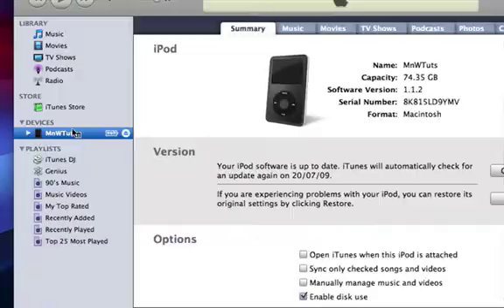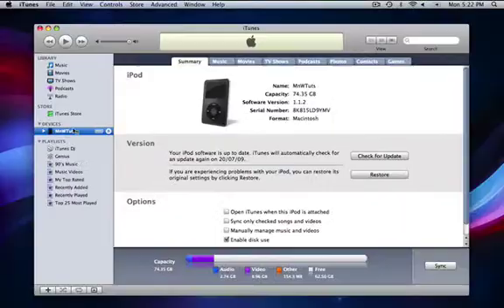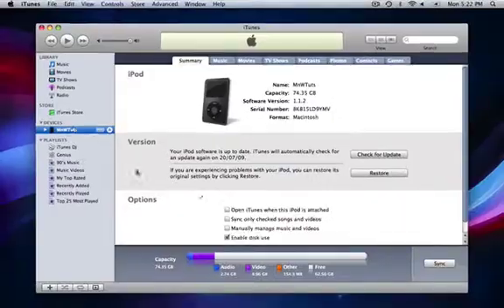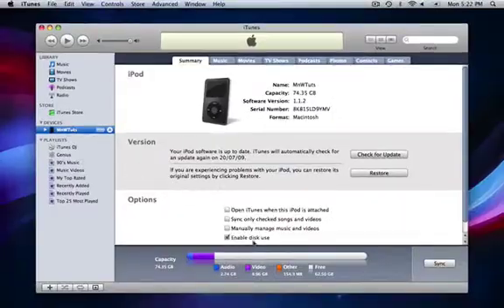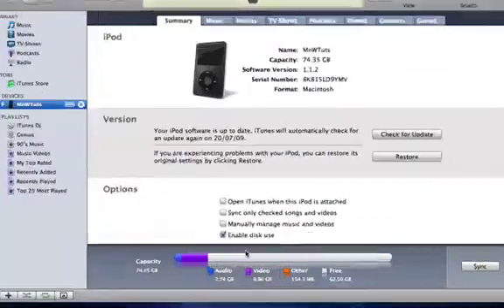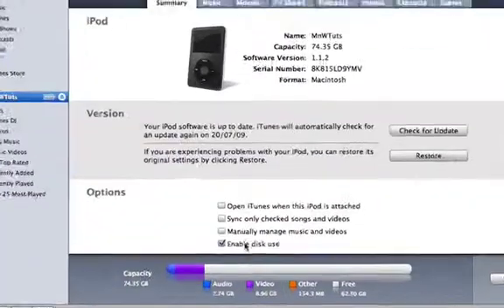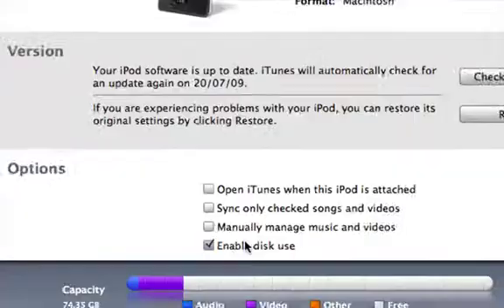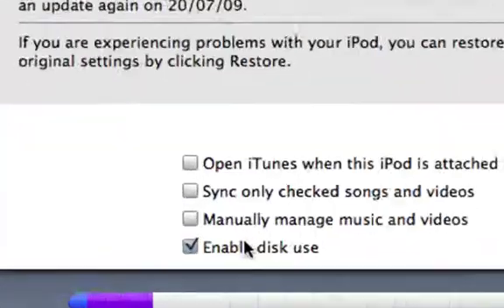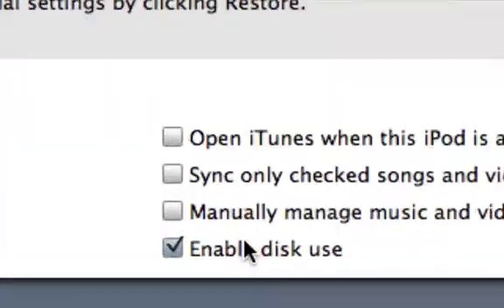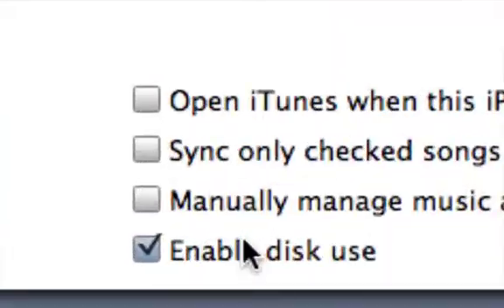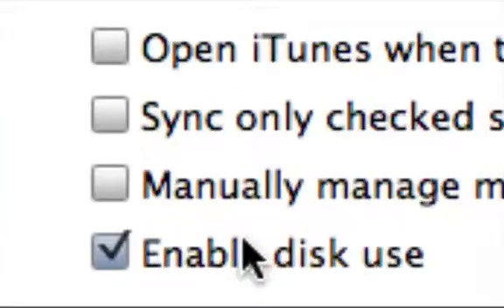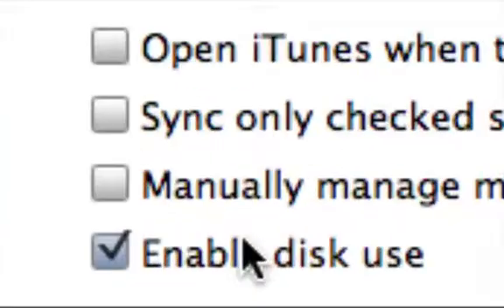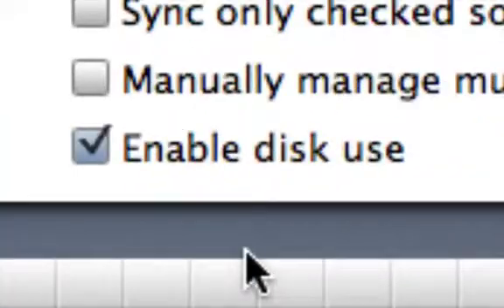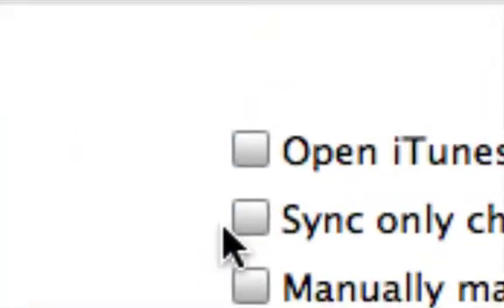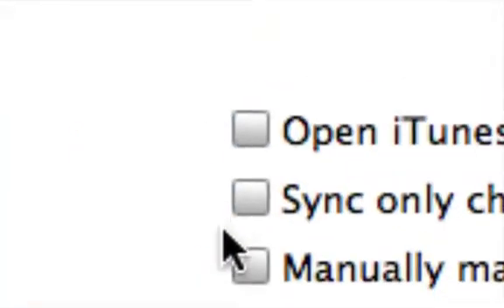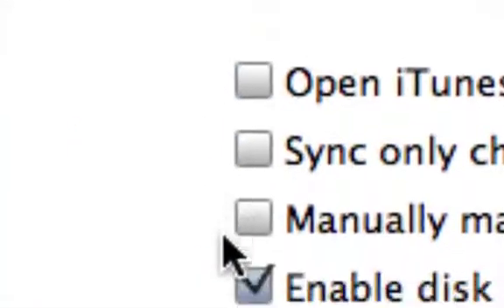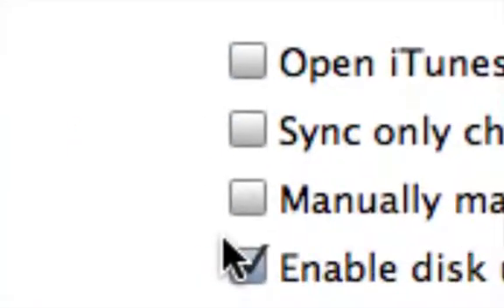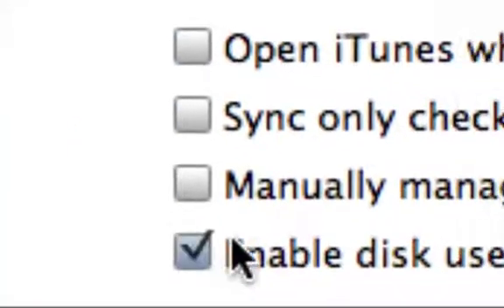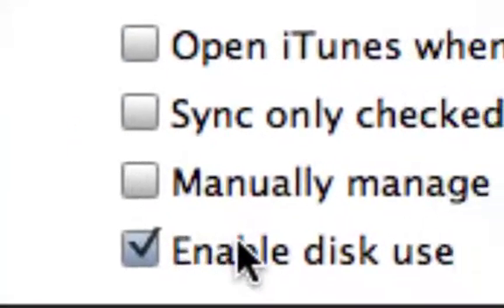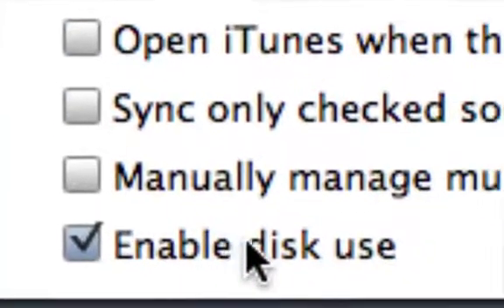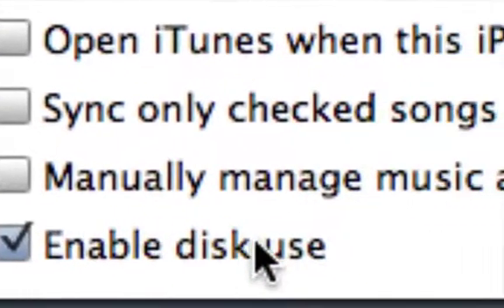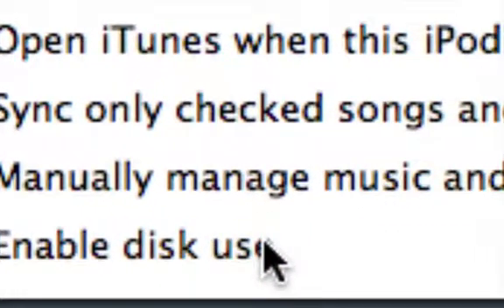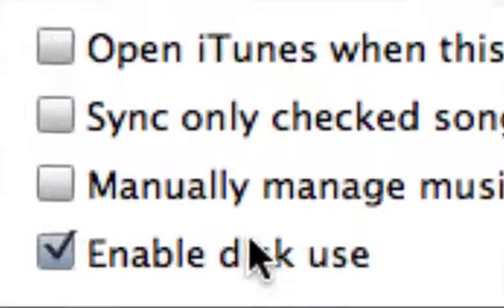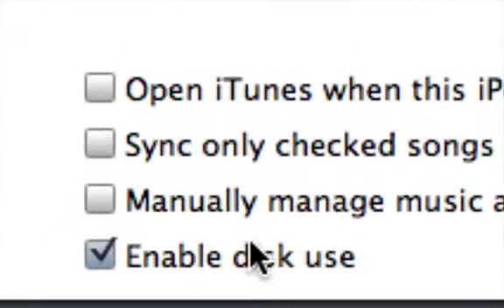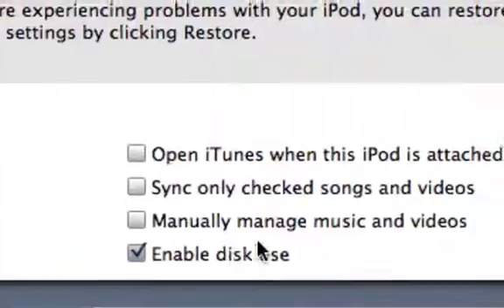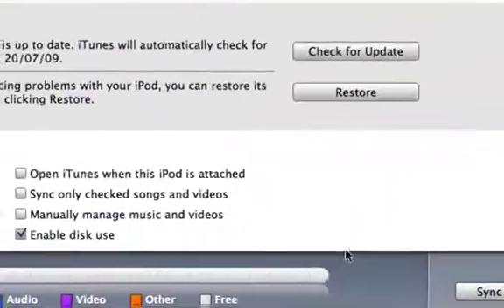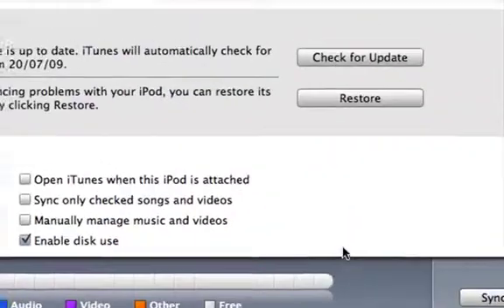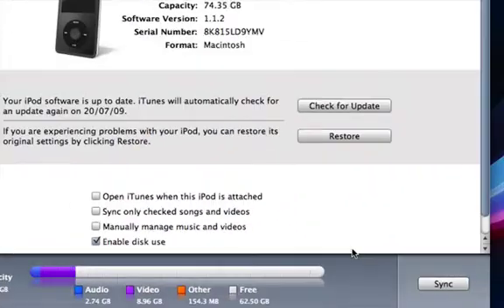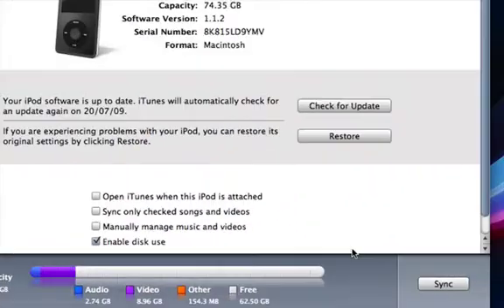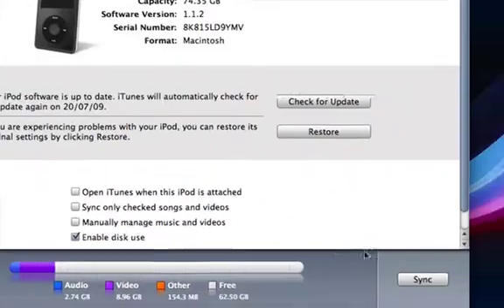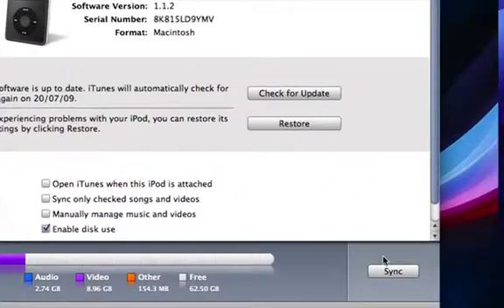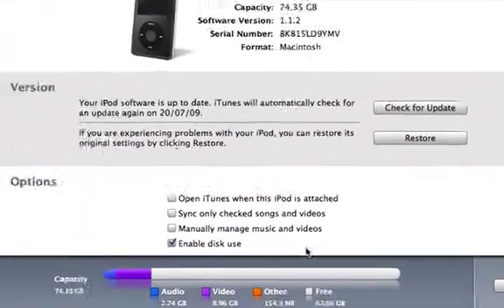Then you enable disk use right here, and you press apply.